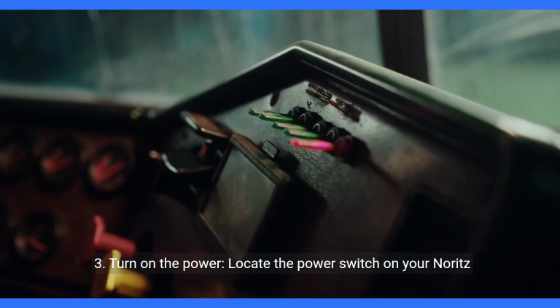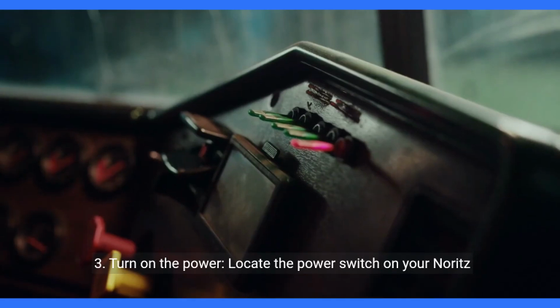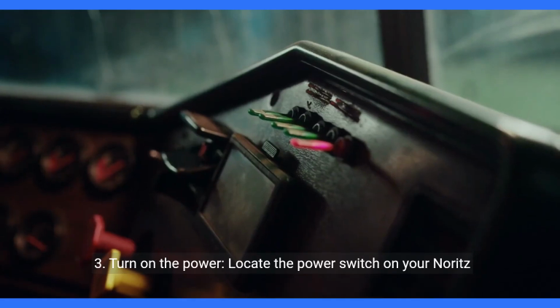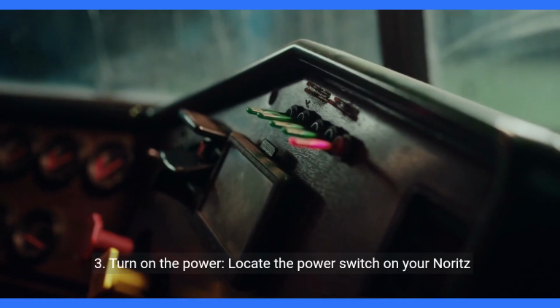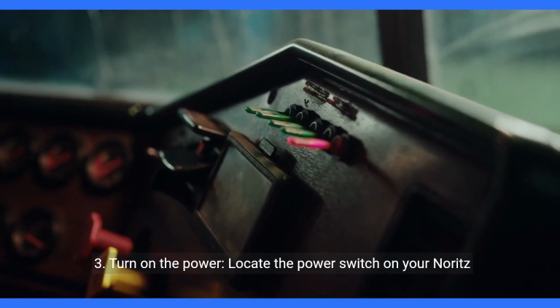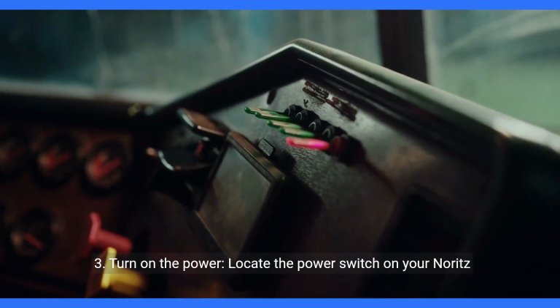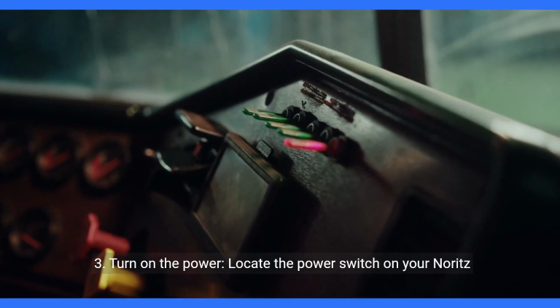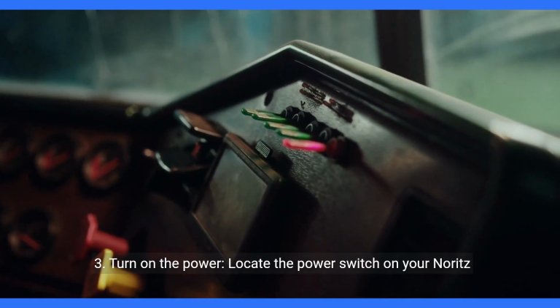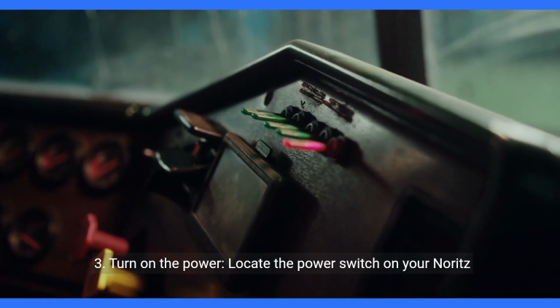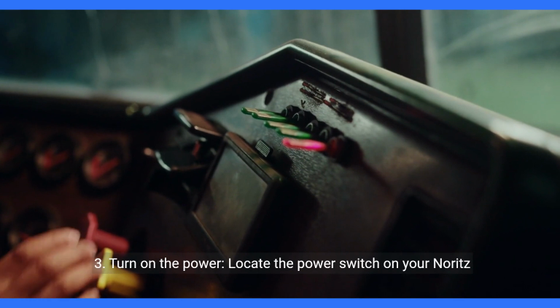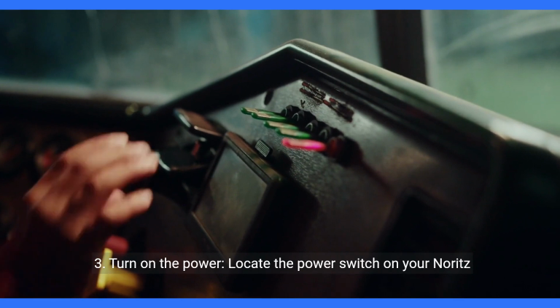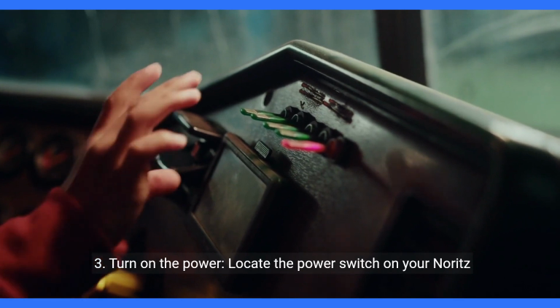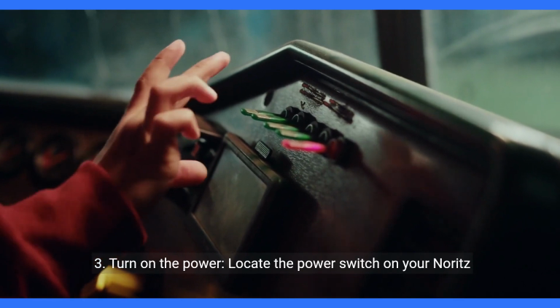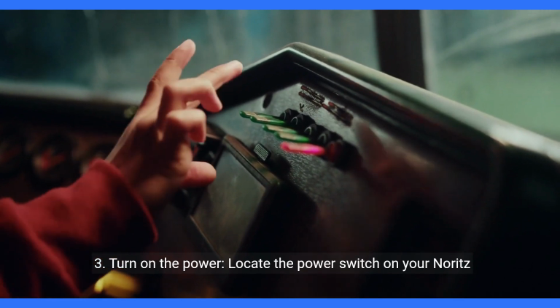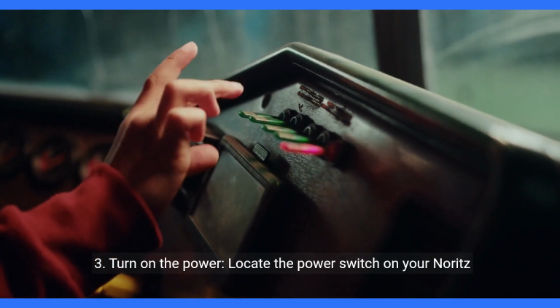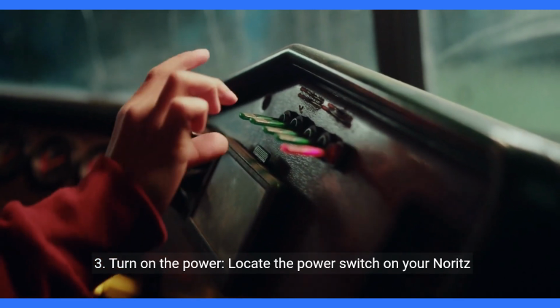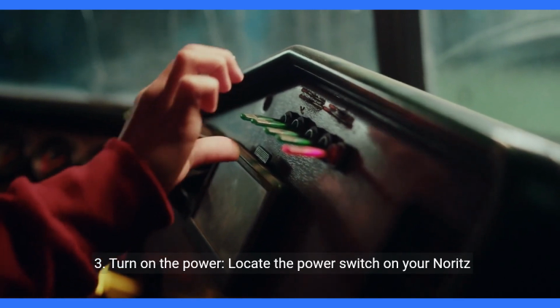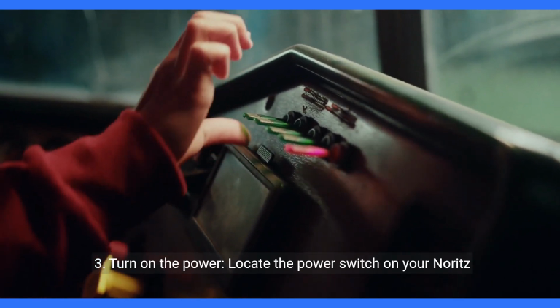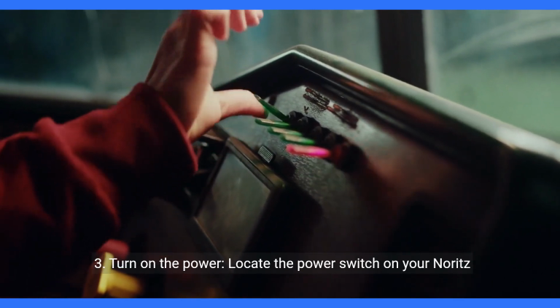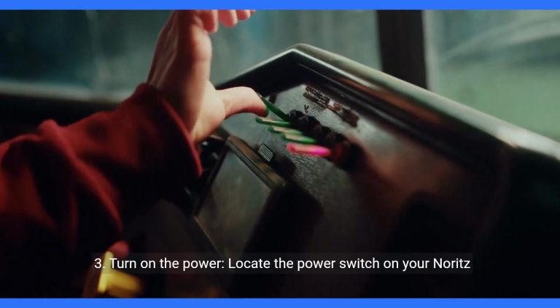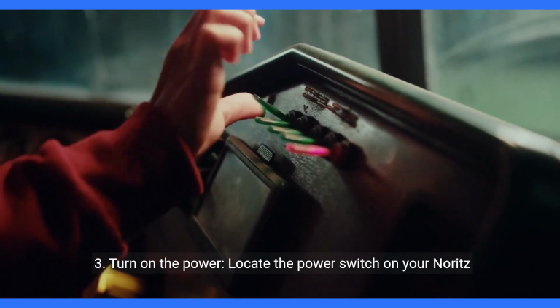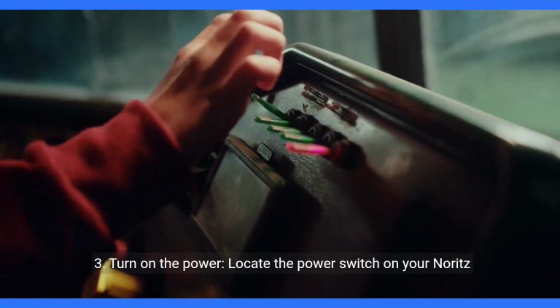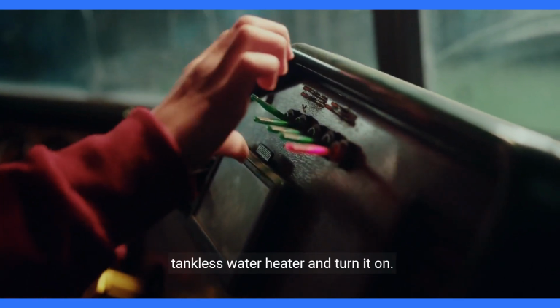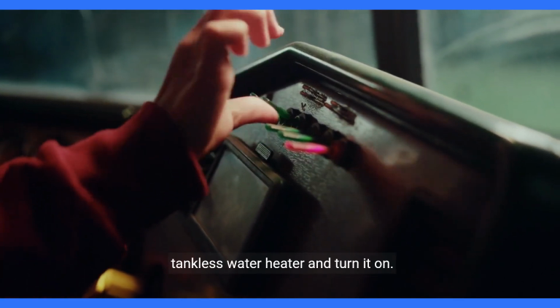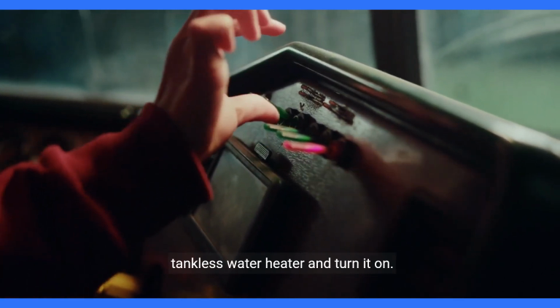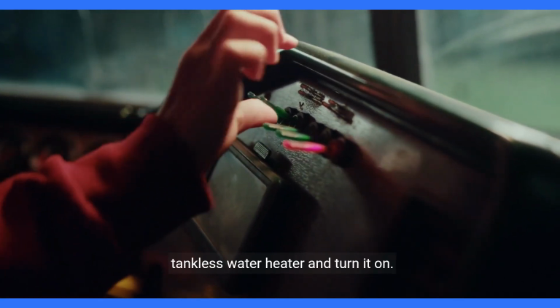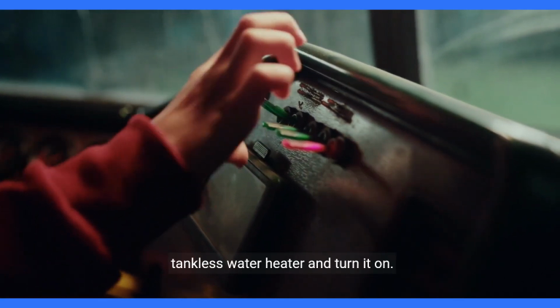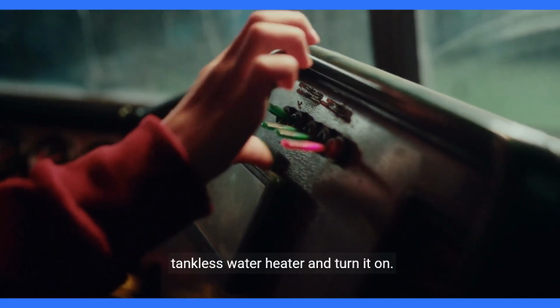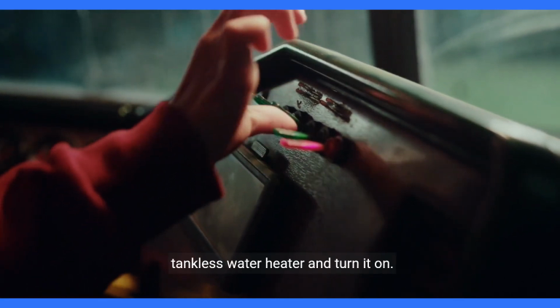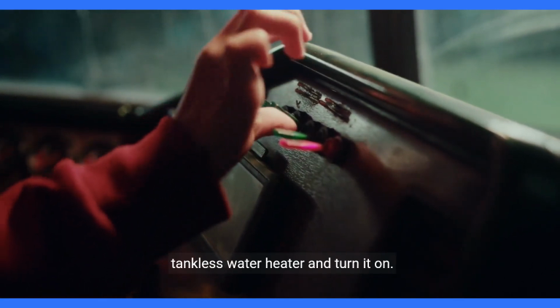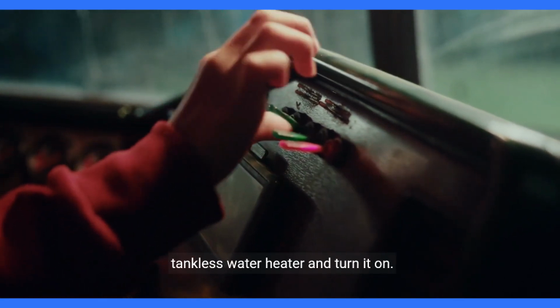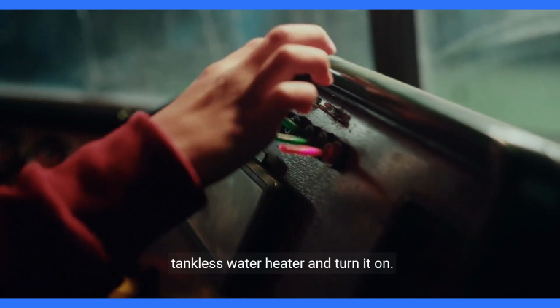Step 3: Turn on the power. Locate the power switch on your Noritz tankless water heater and turn it on.